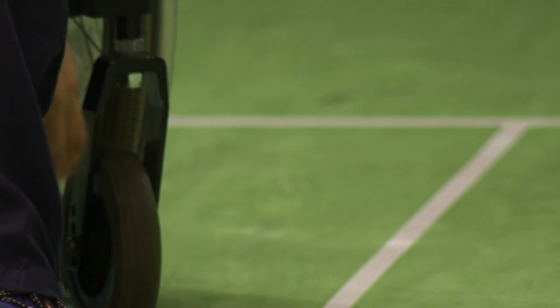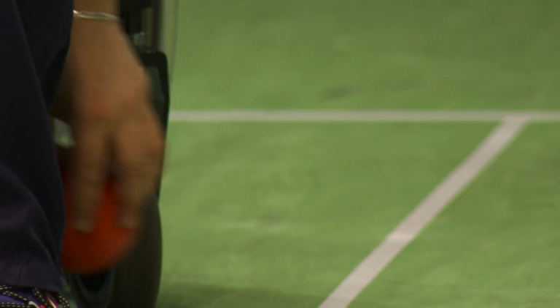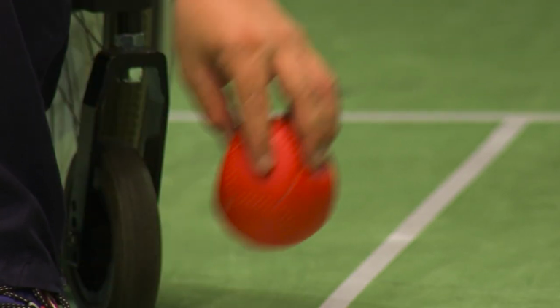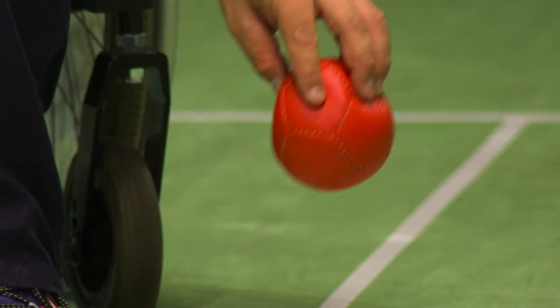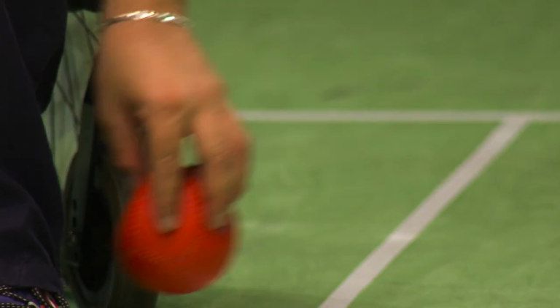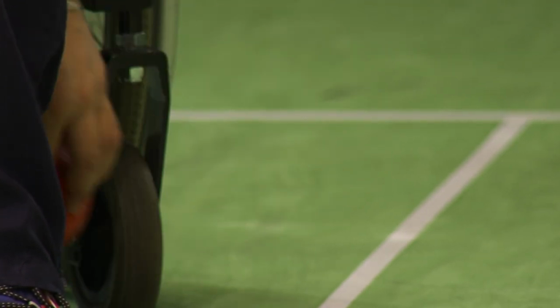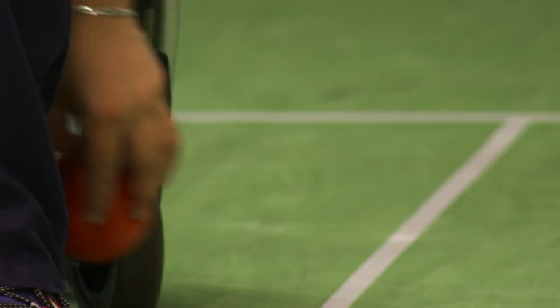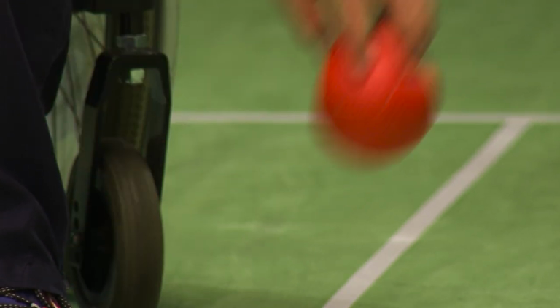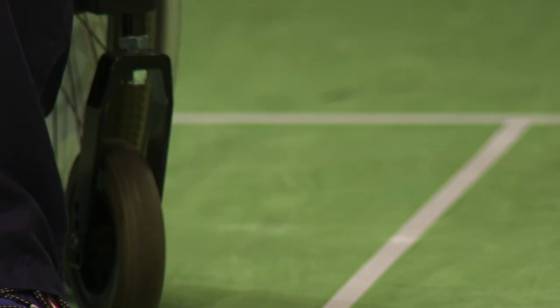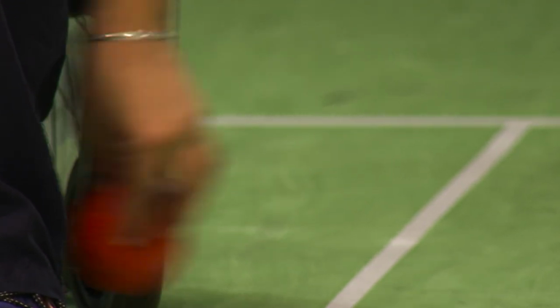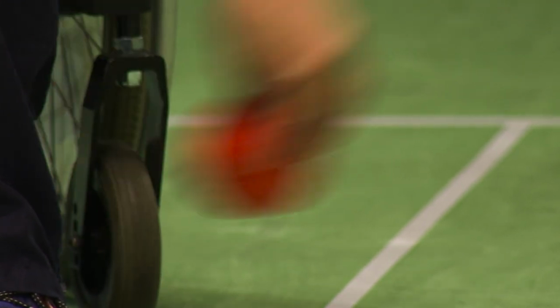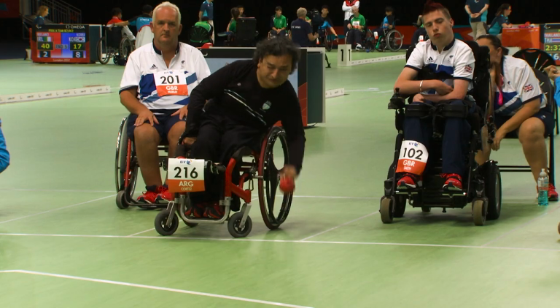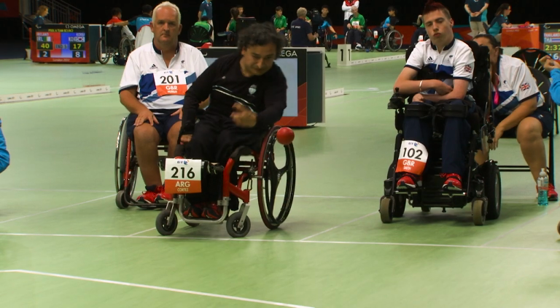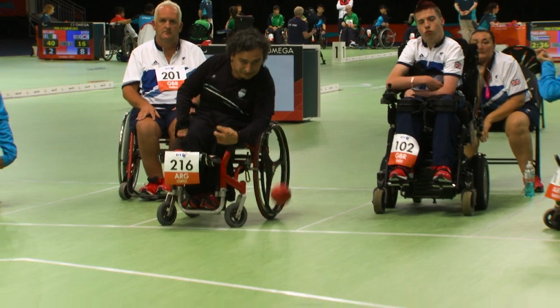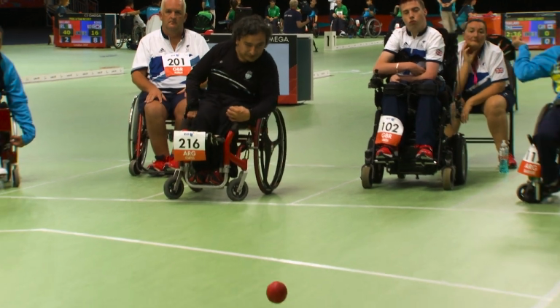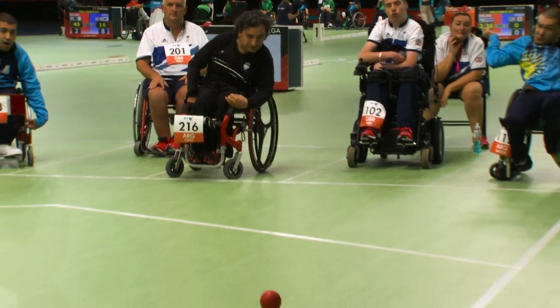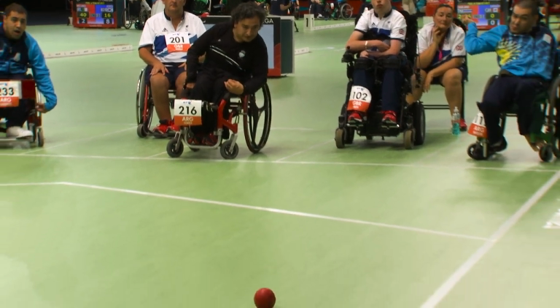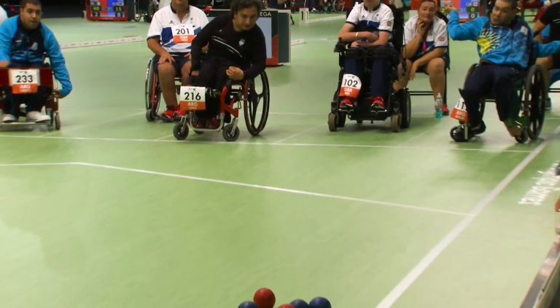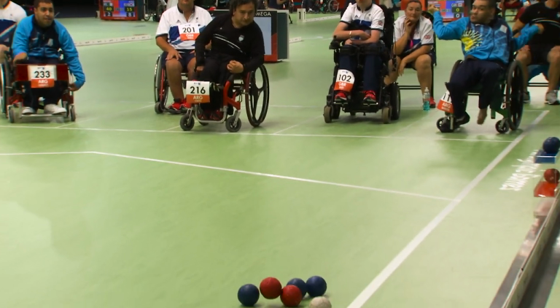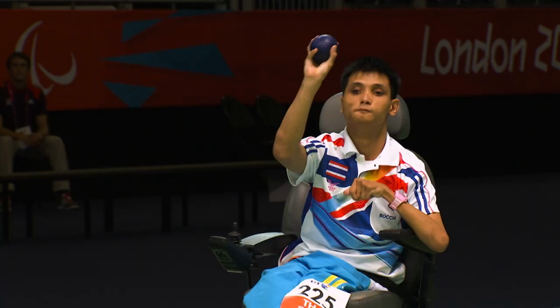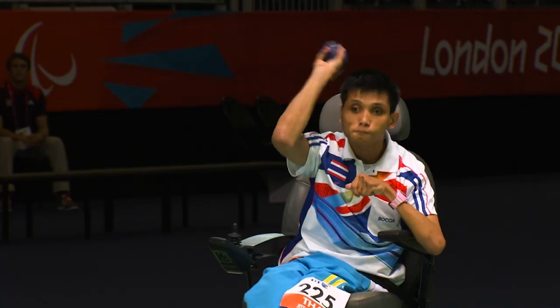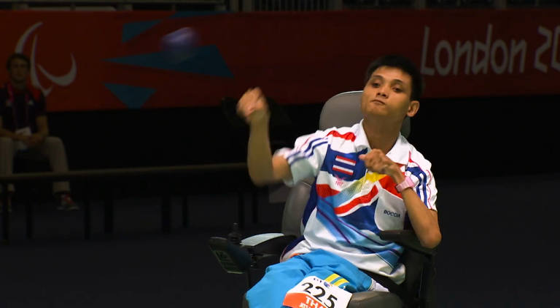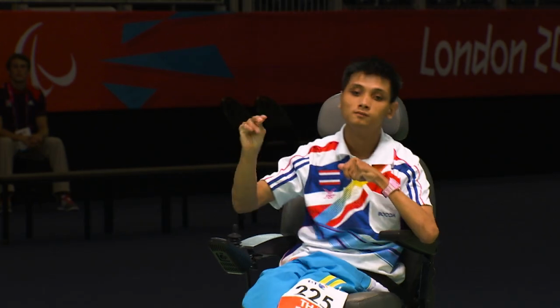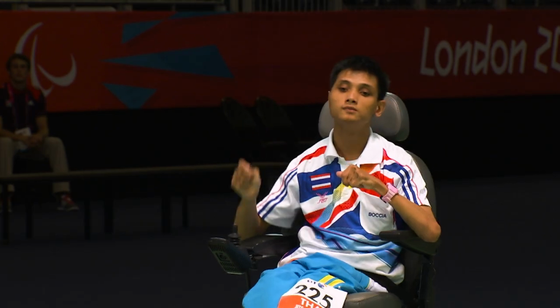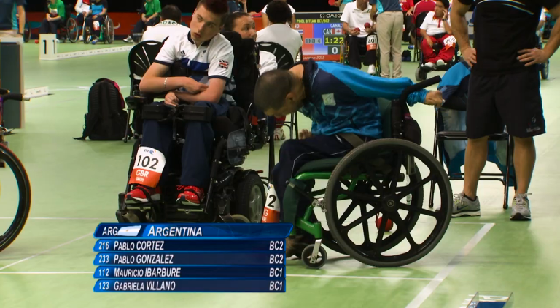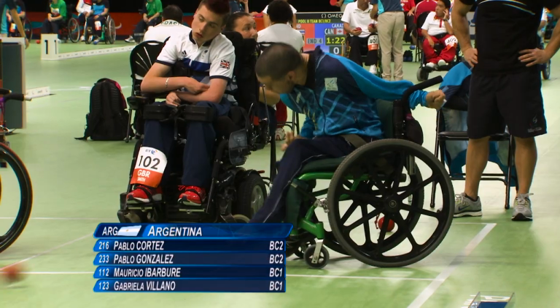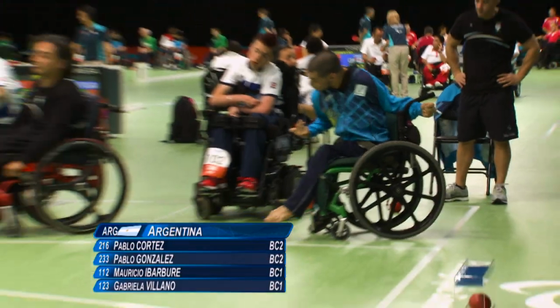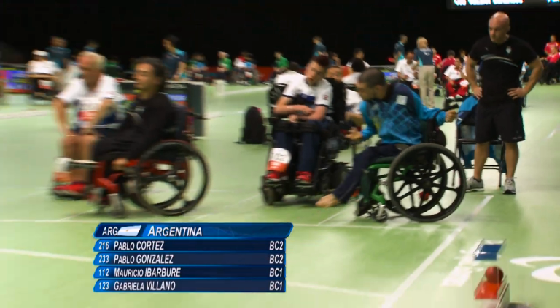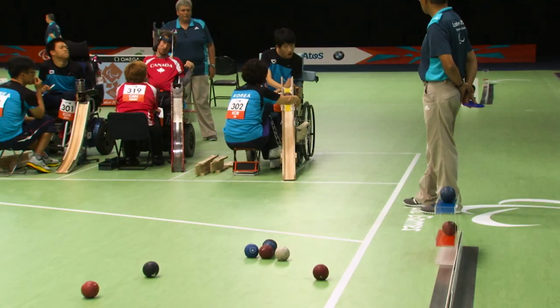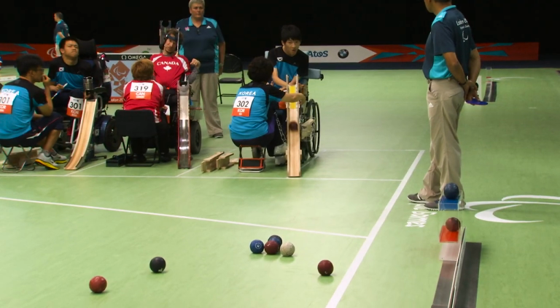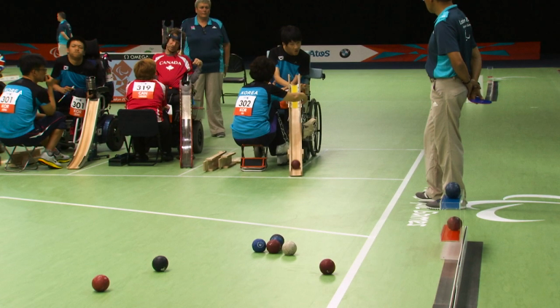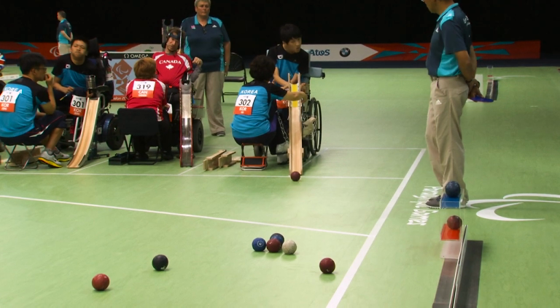The balls are made of leather and are slightly larger than a tennis ball. Boccia balls can be rolled, thrown, kicked or released down a ramp.